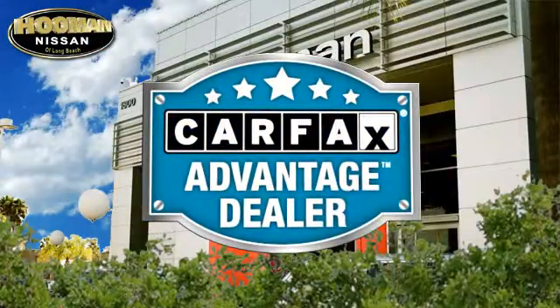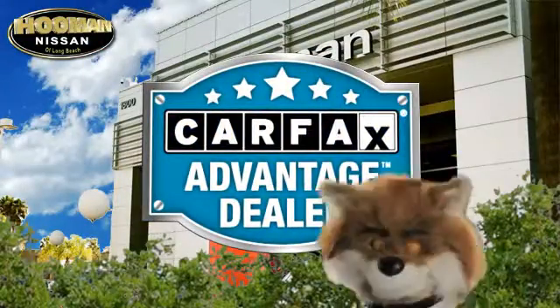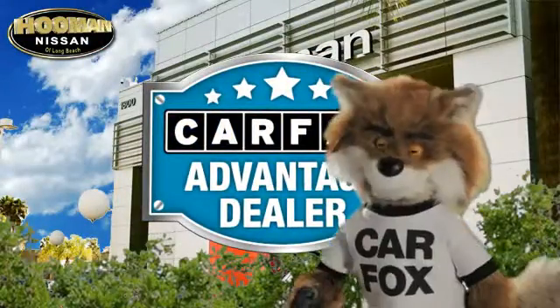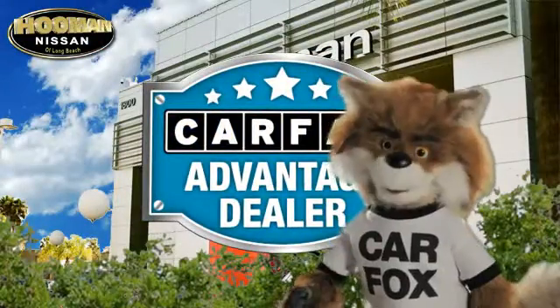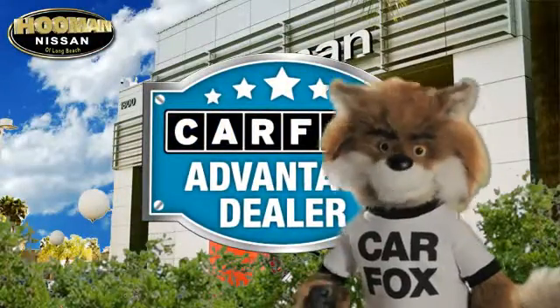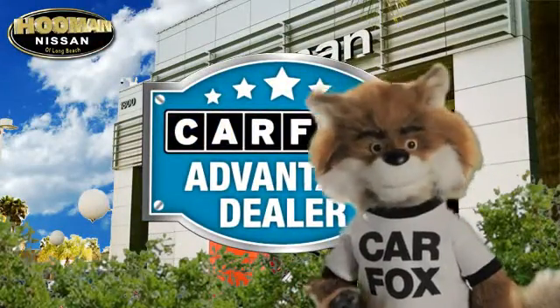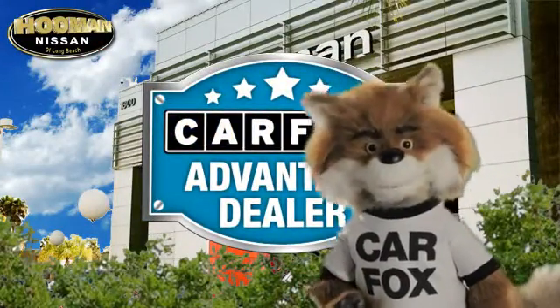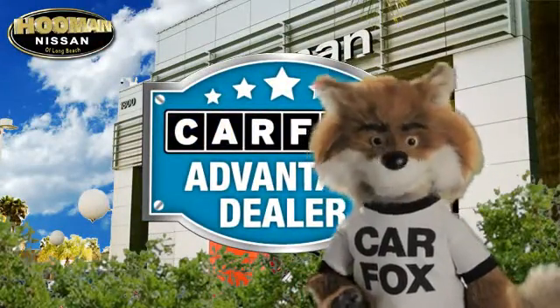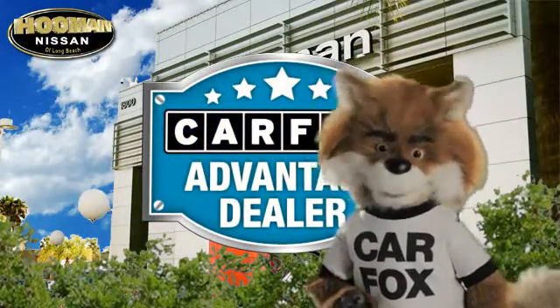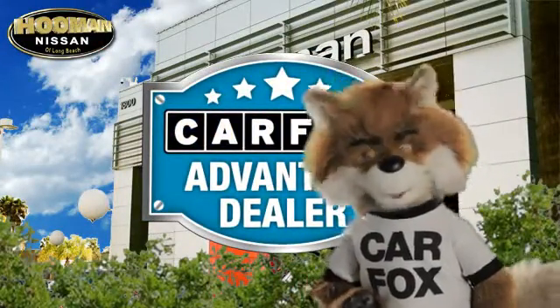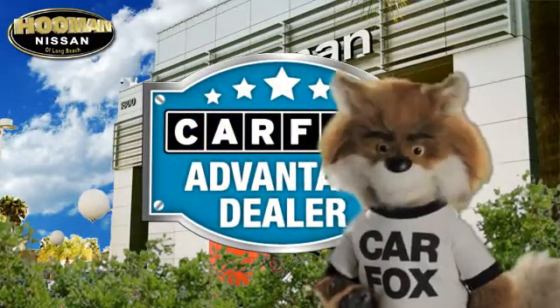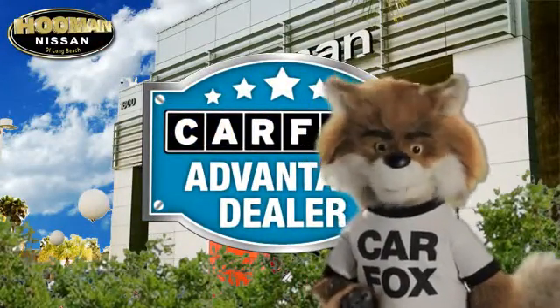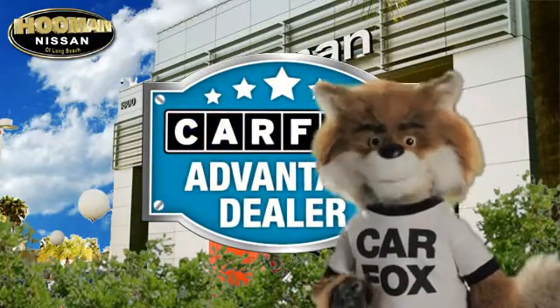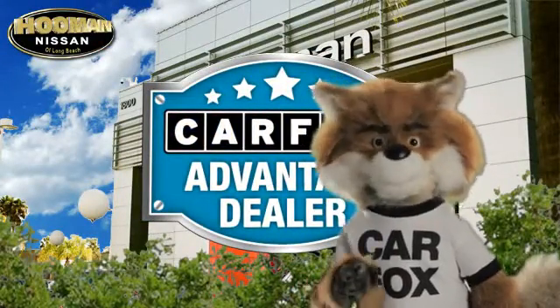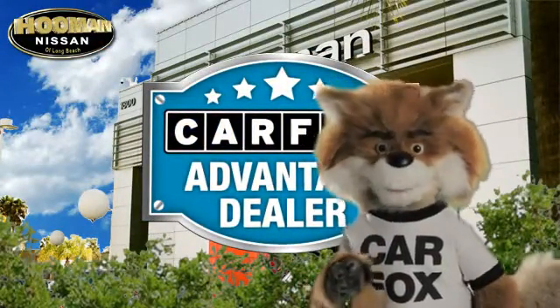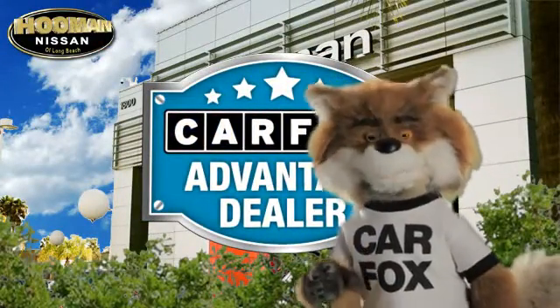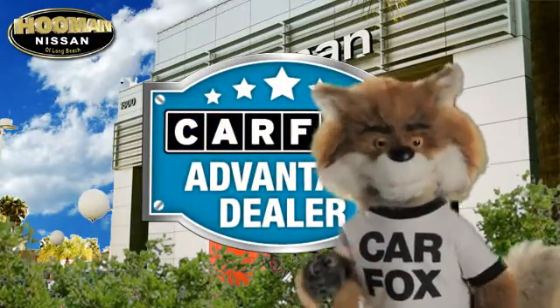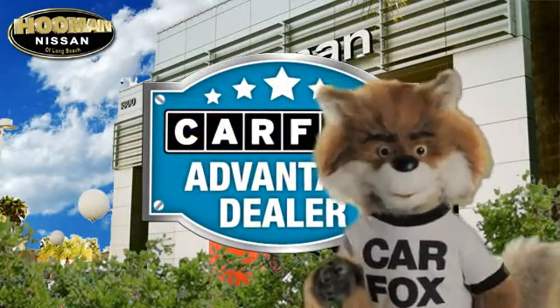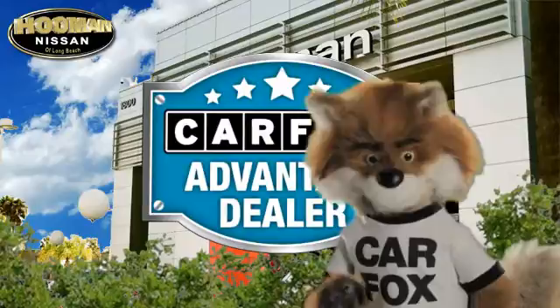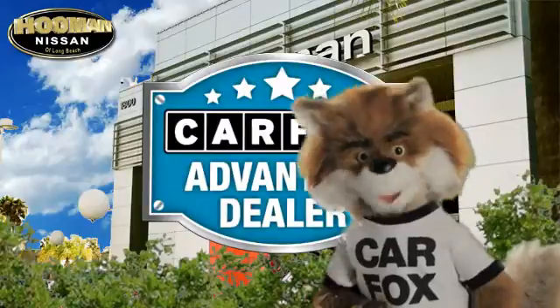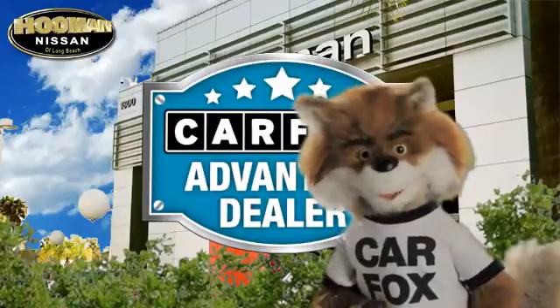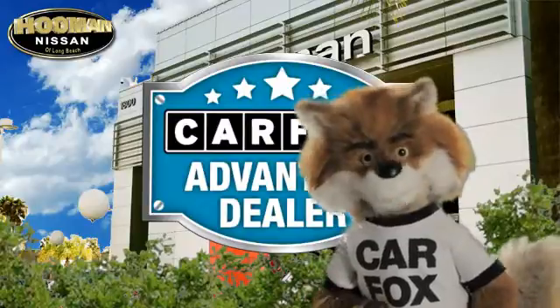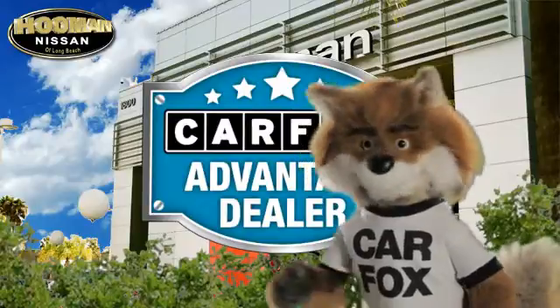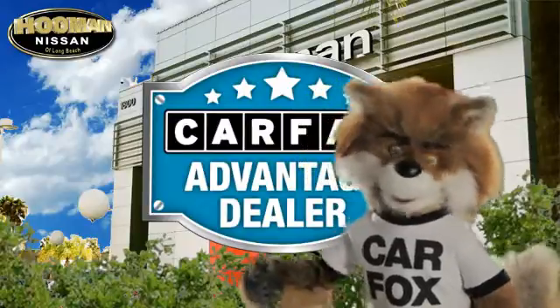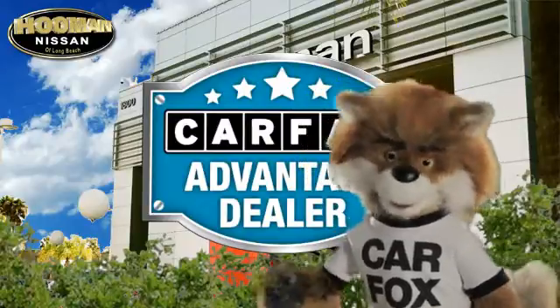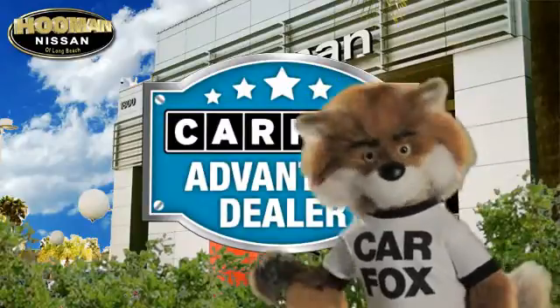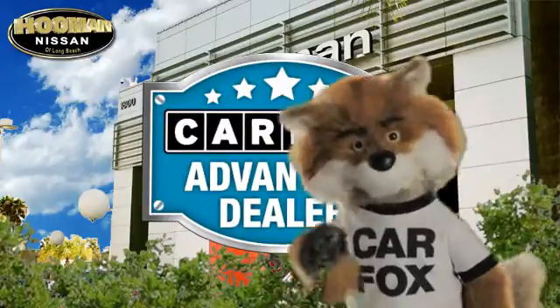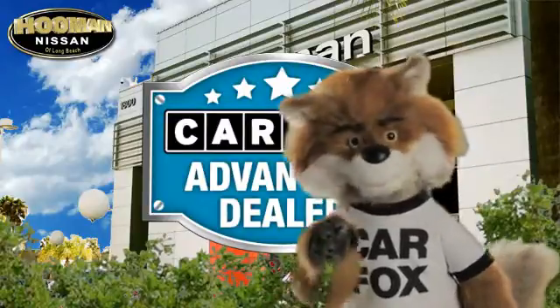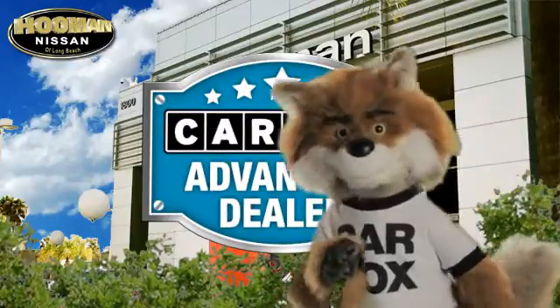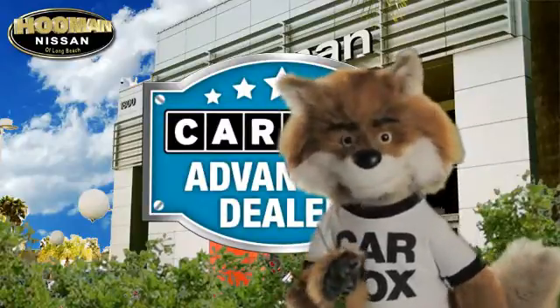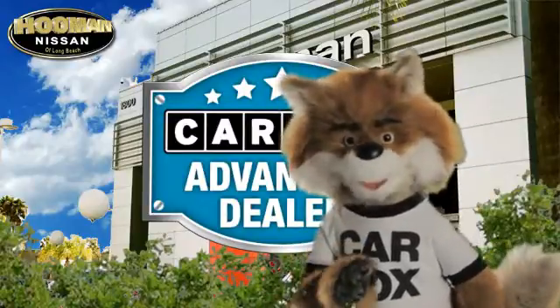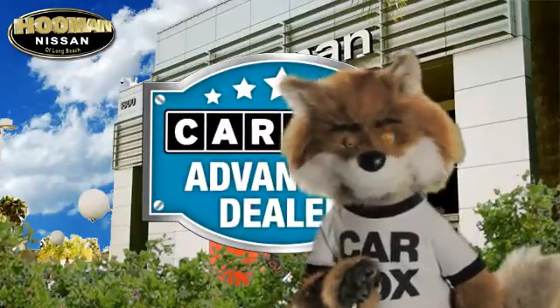Just say, show me the Carfax at Huma Nissan, a Carfax Advantage dealer.